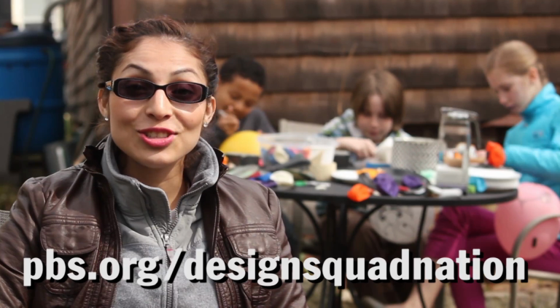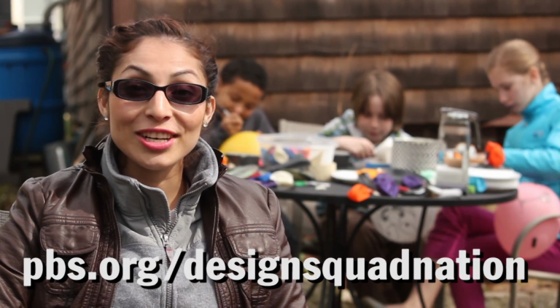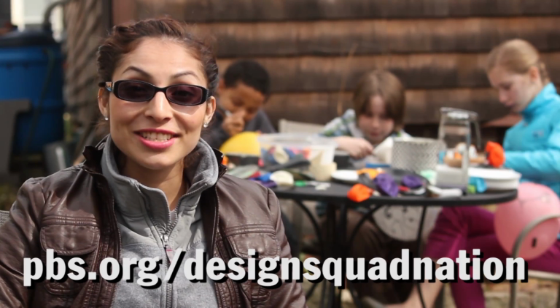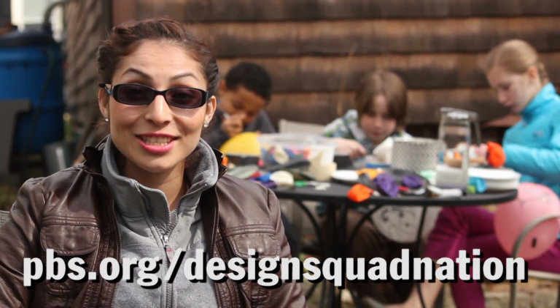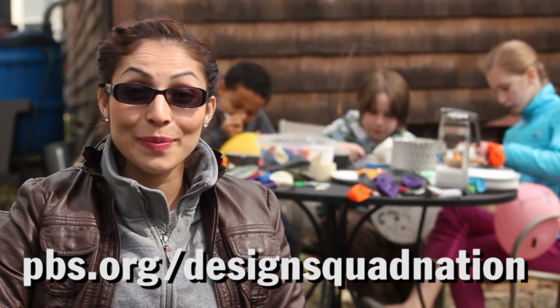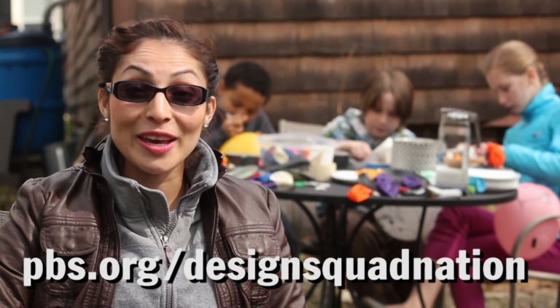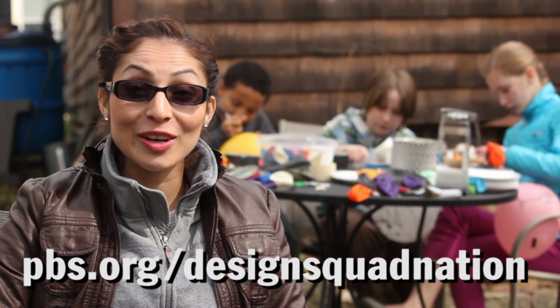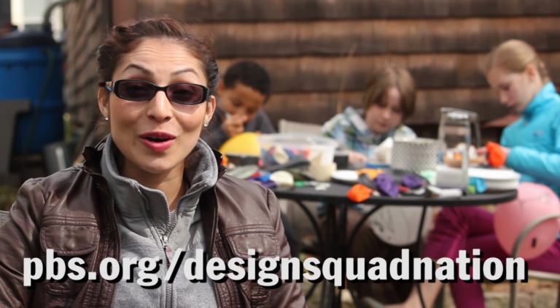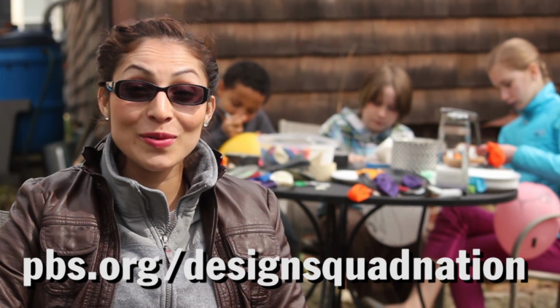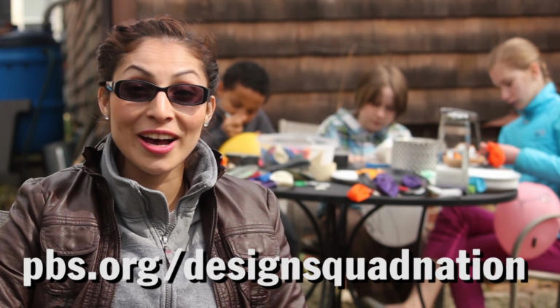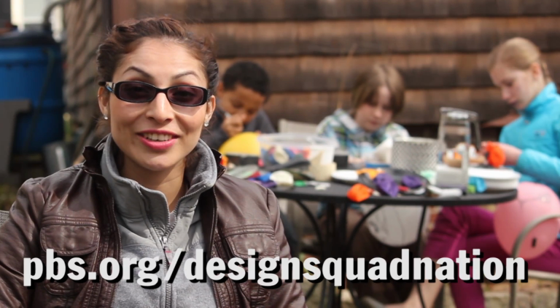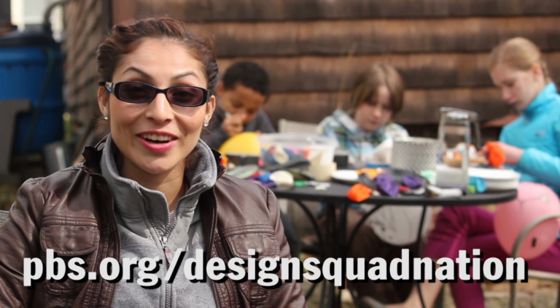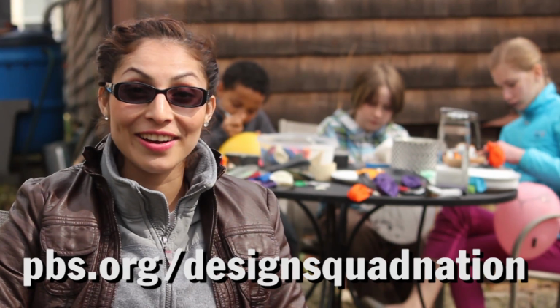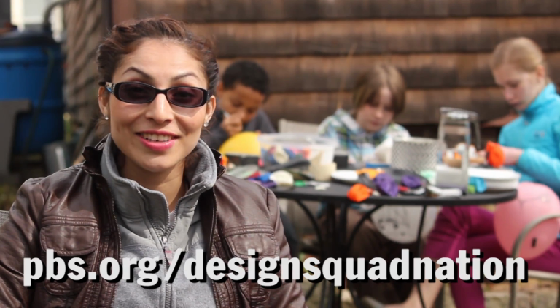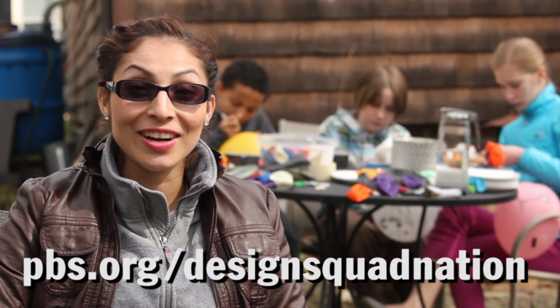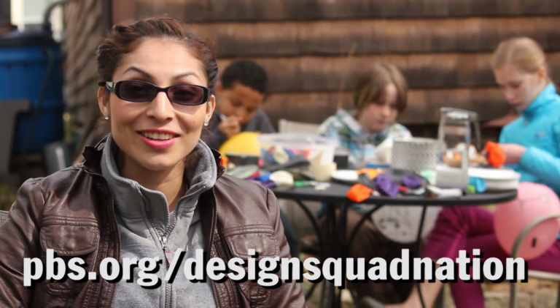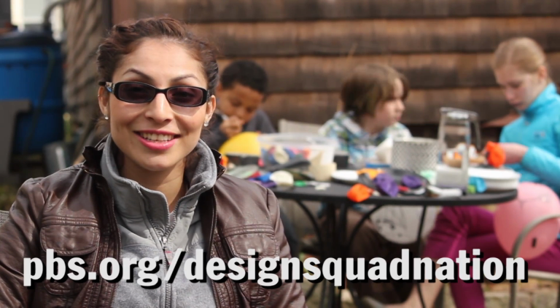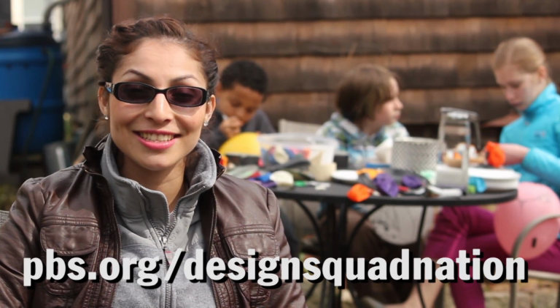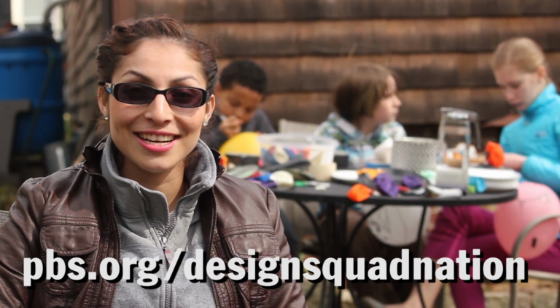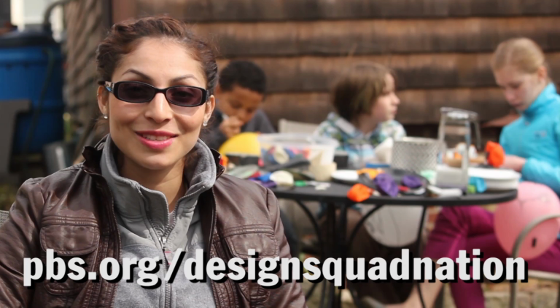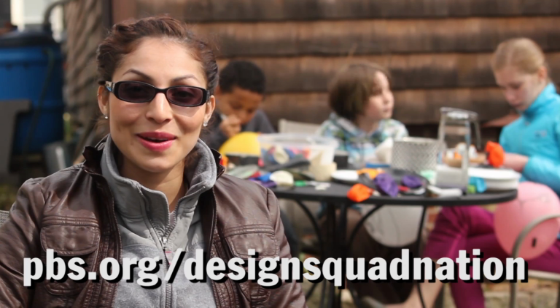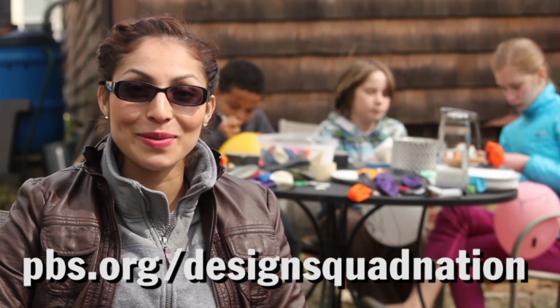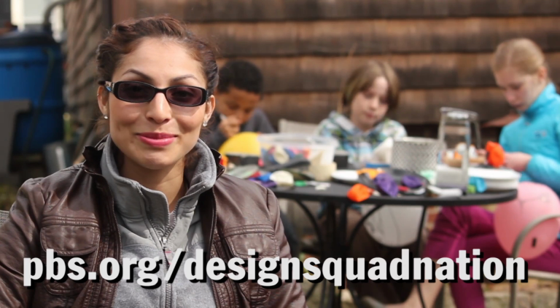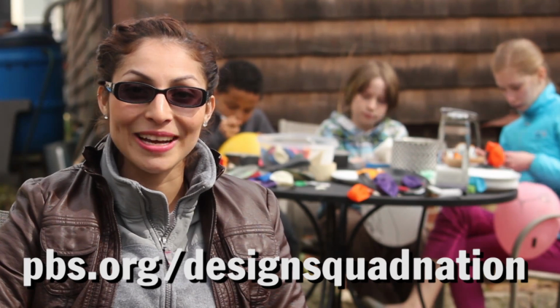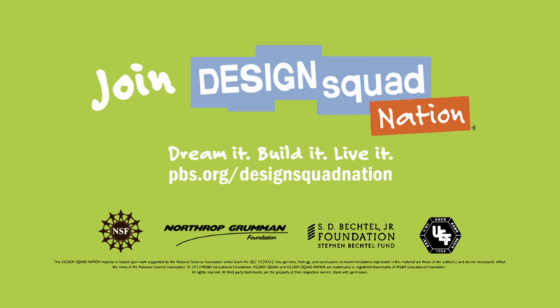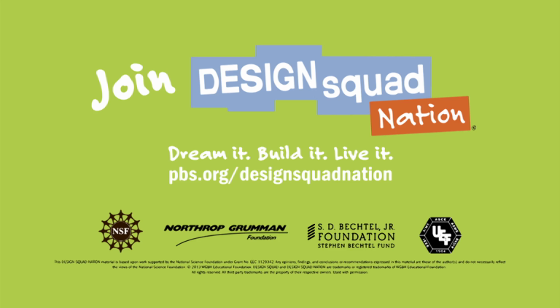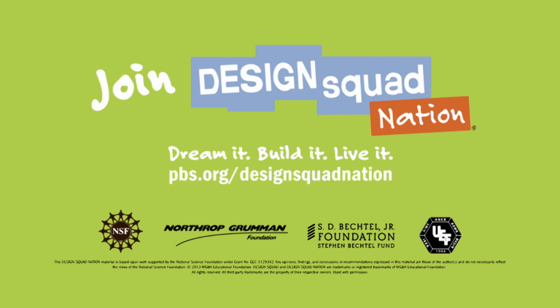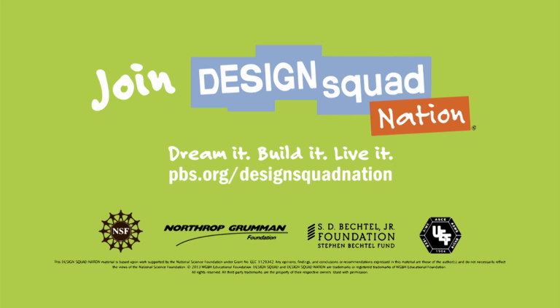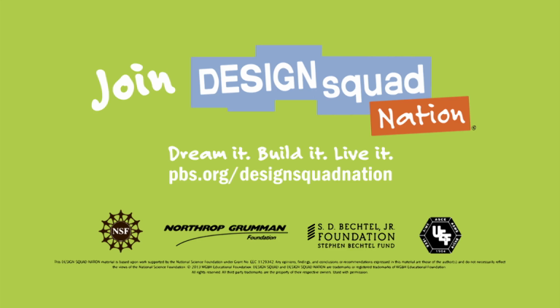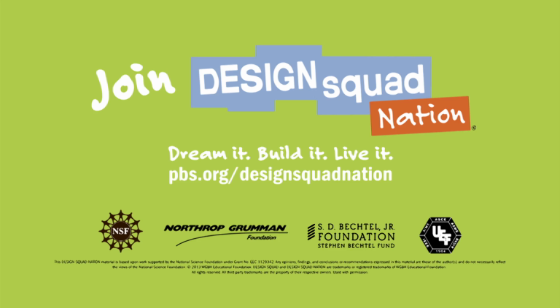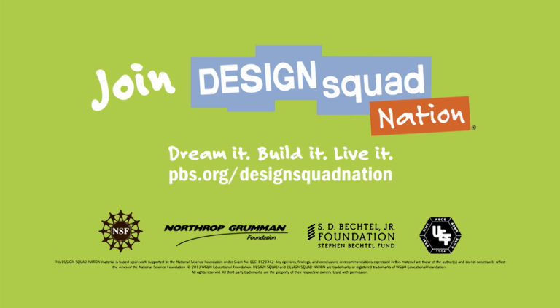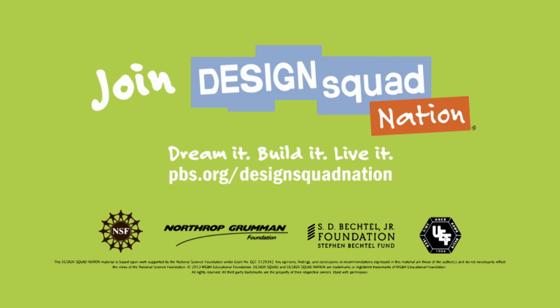Instructions to make your own hovercraft are on the Design Squad website. I think this is cool.